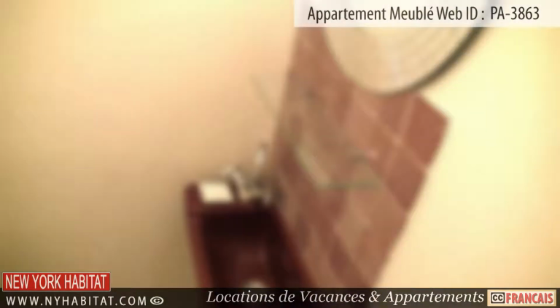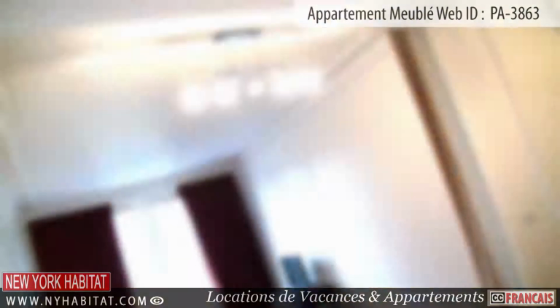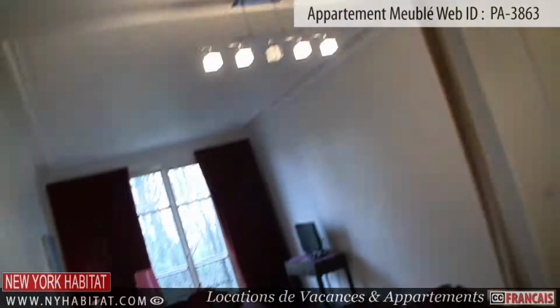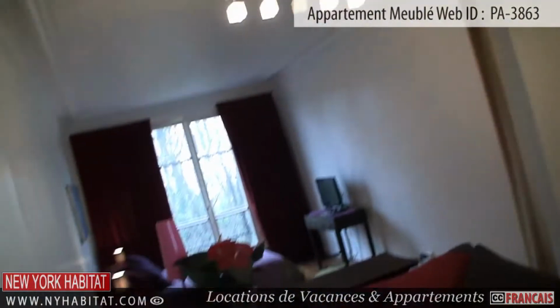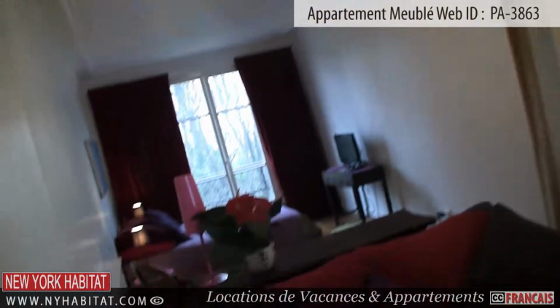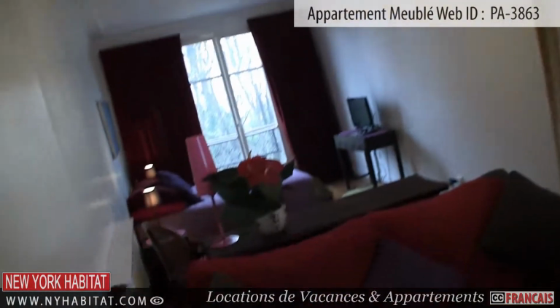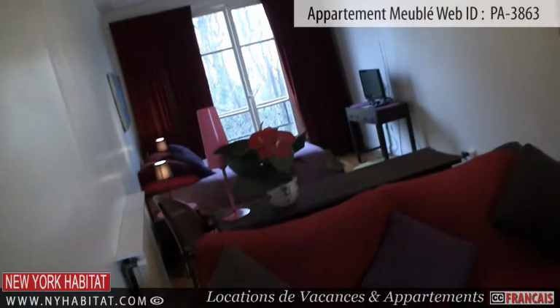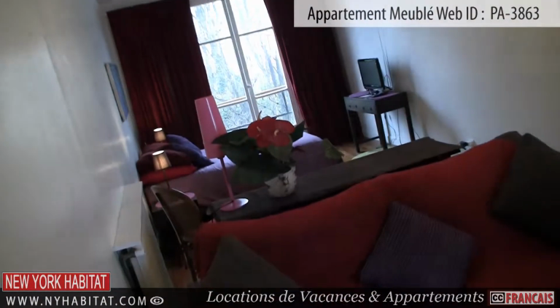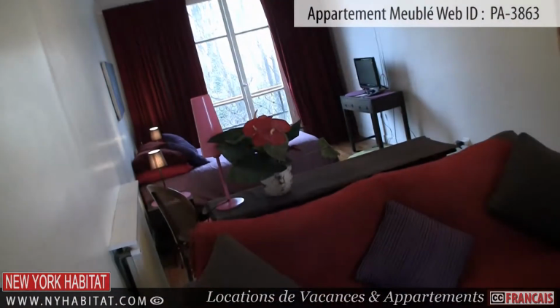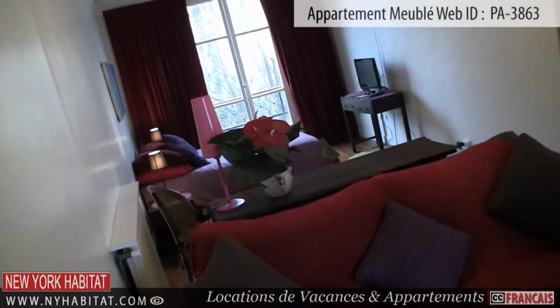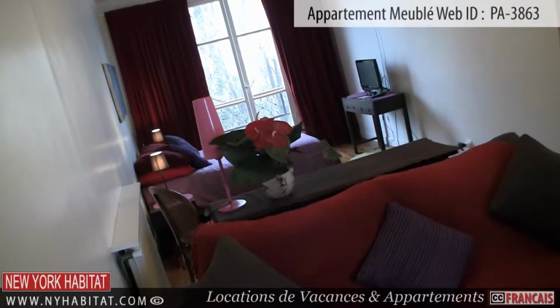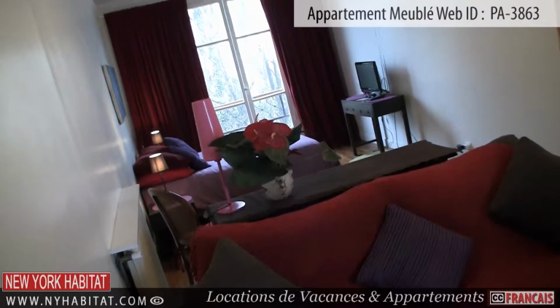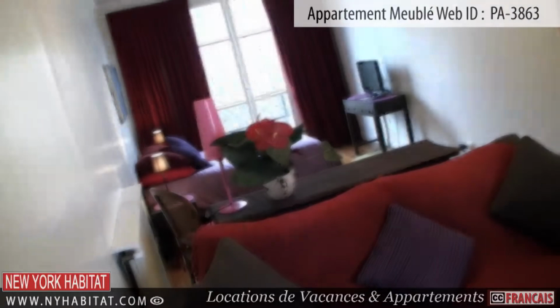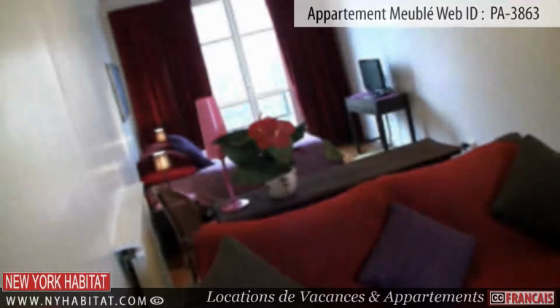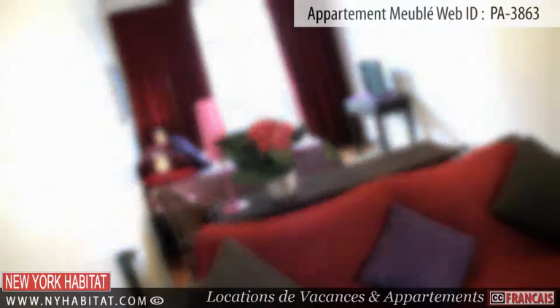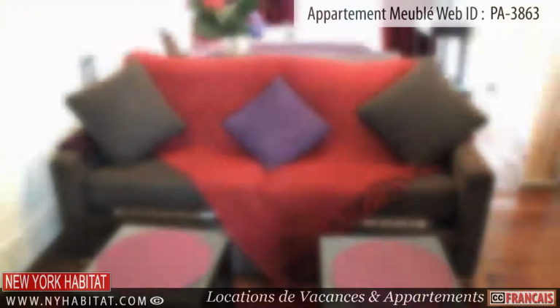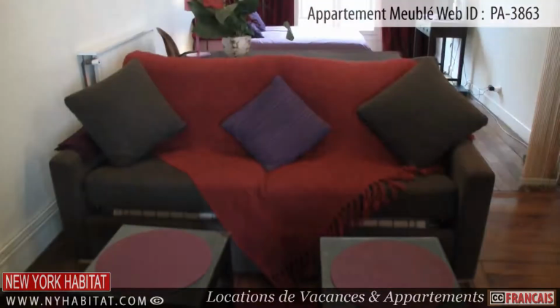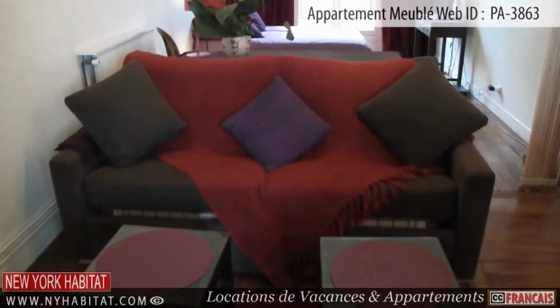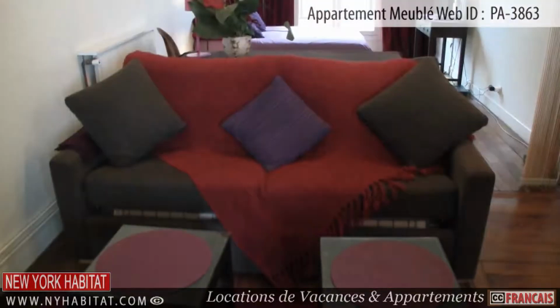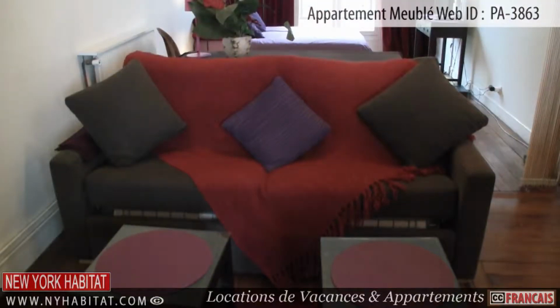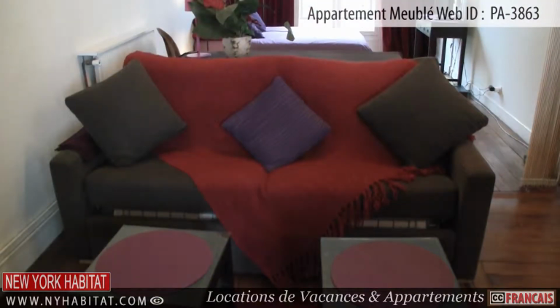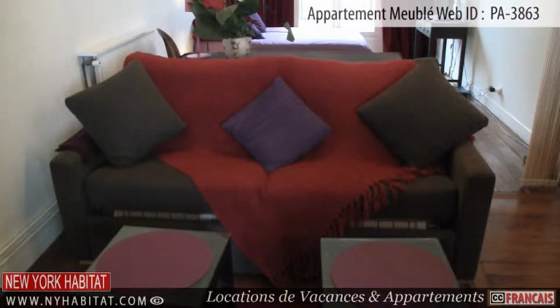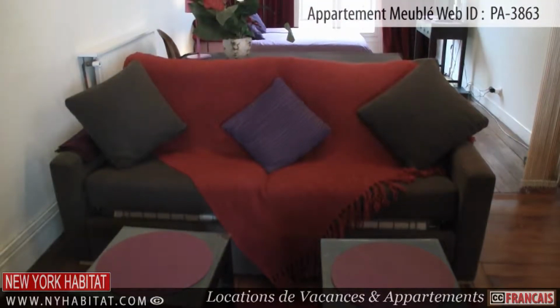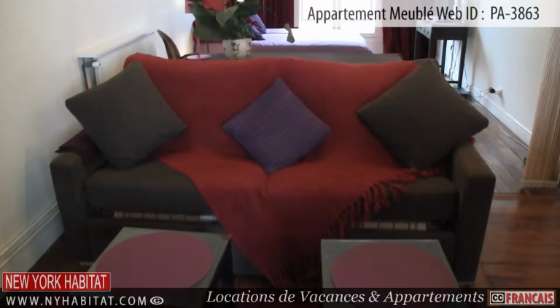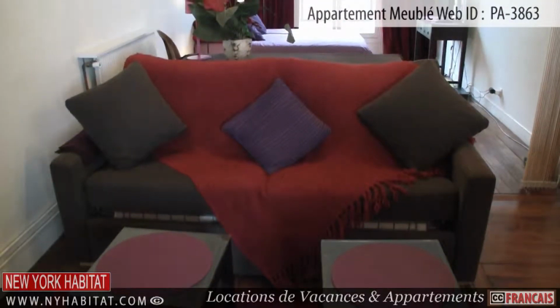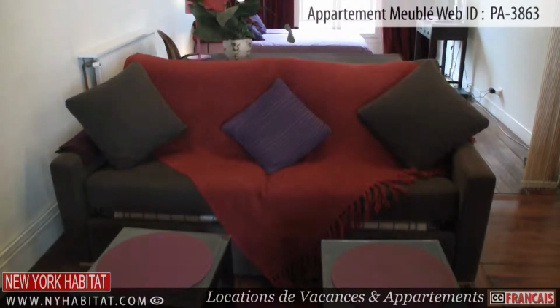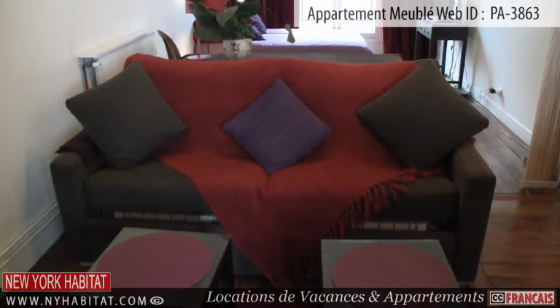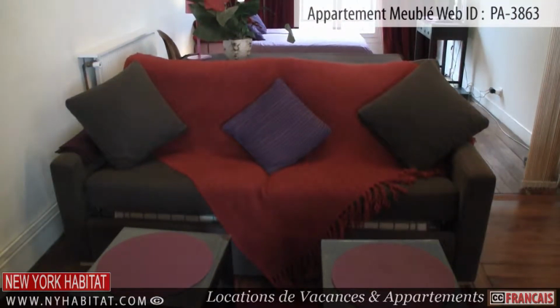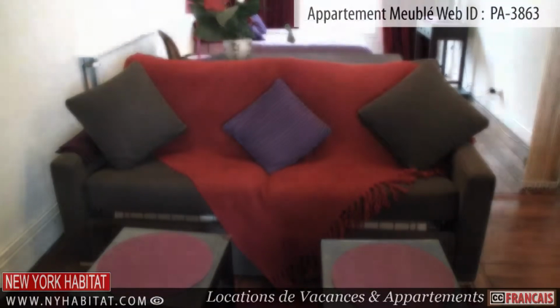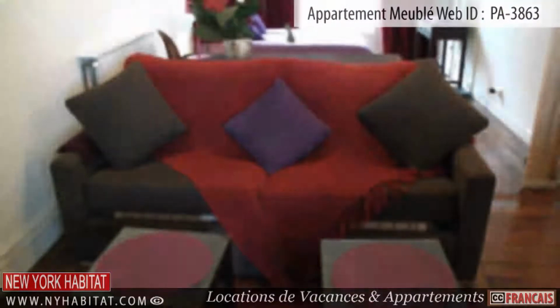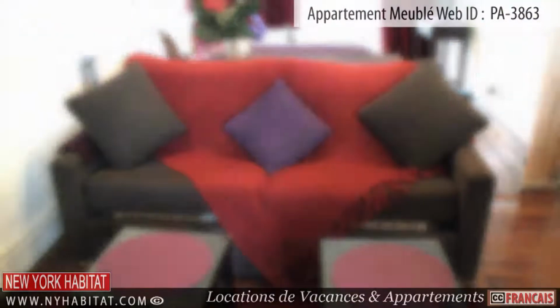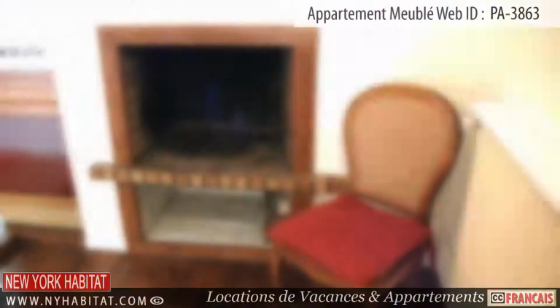Now that we have seen the apartment, let's head out and see what the neighborhood of Montmartre has to offer.